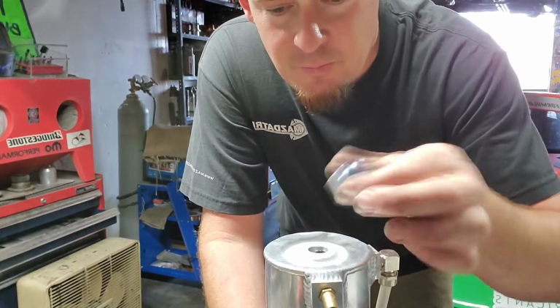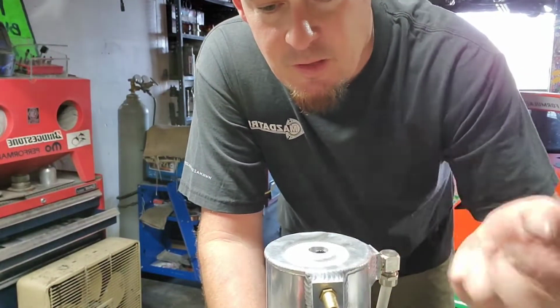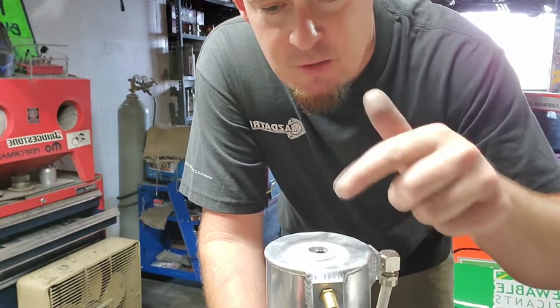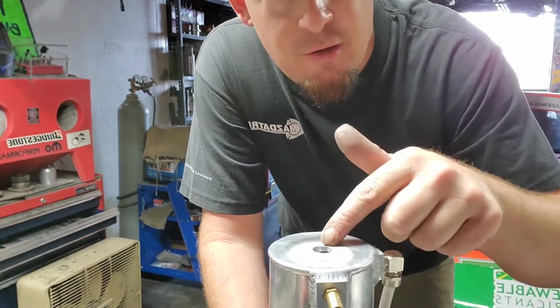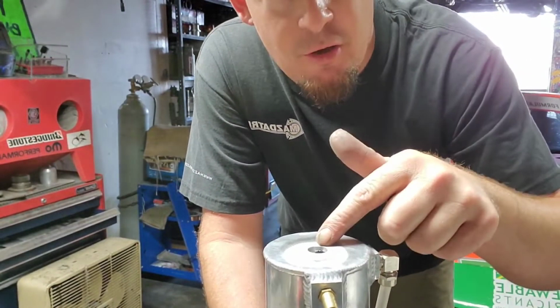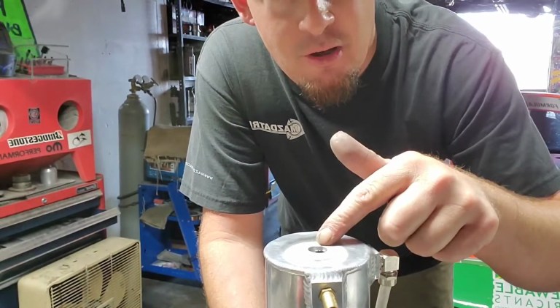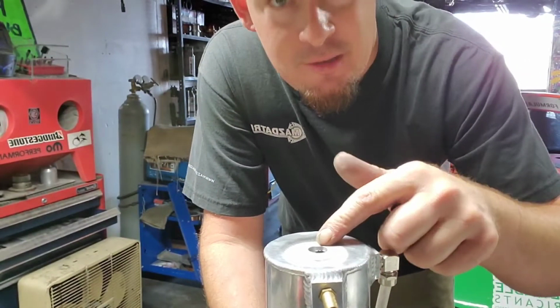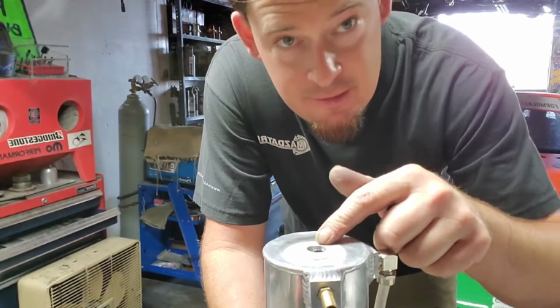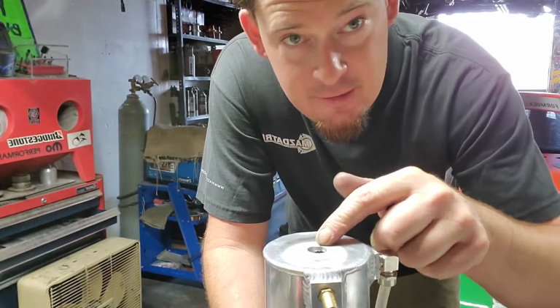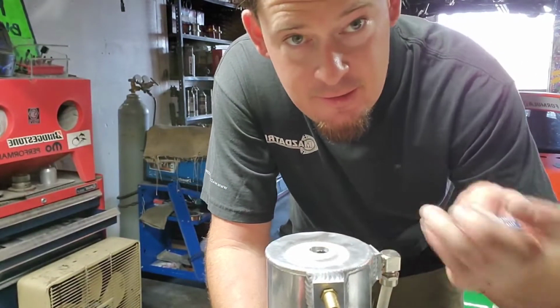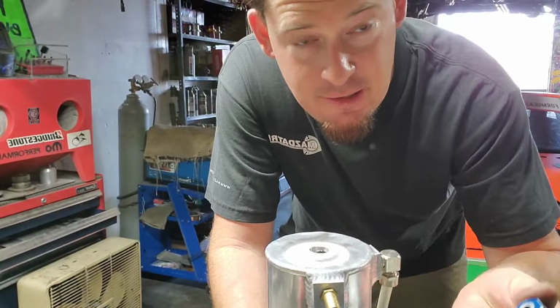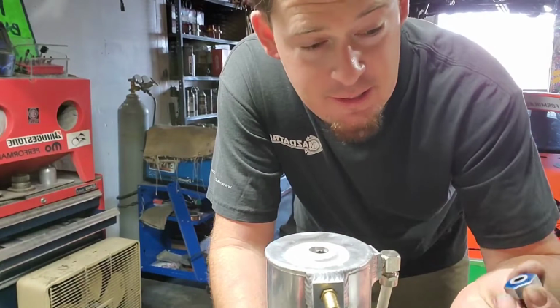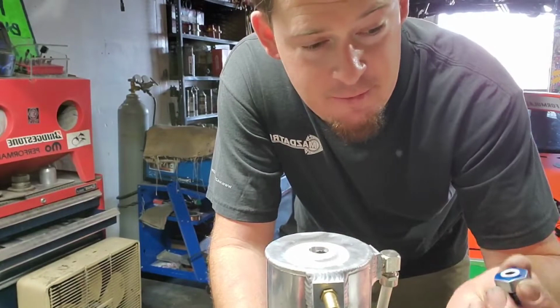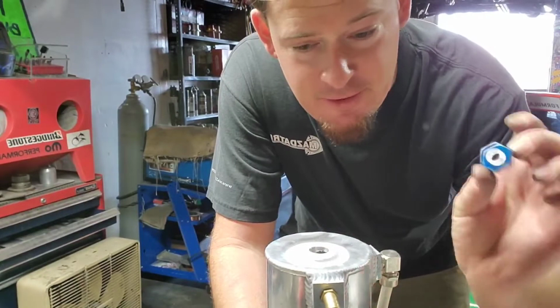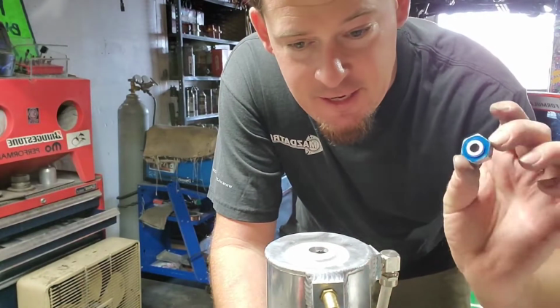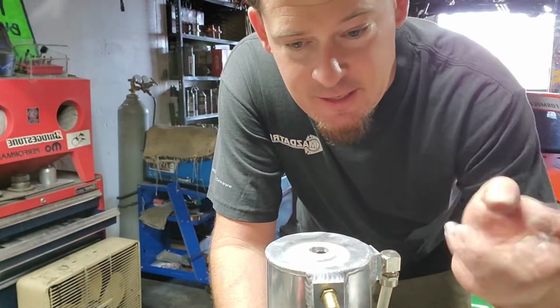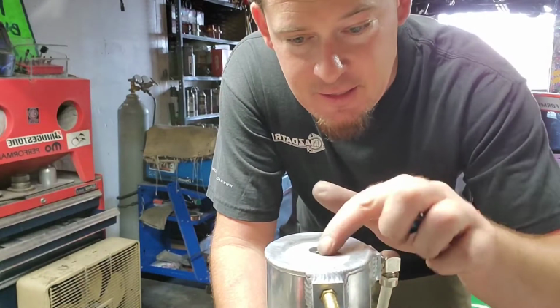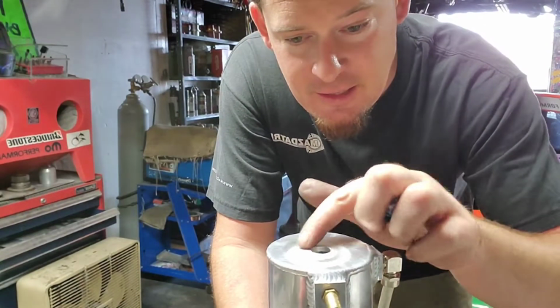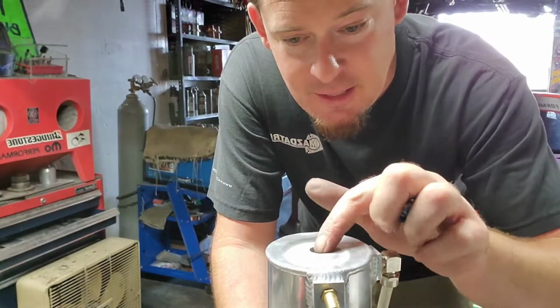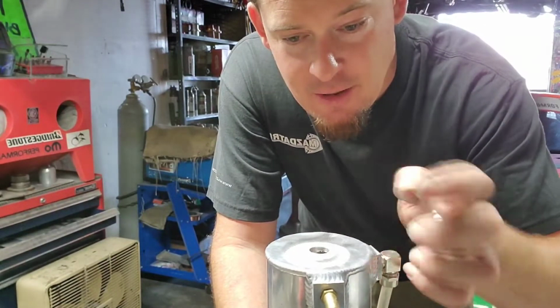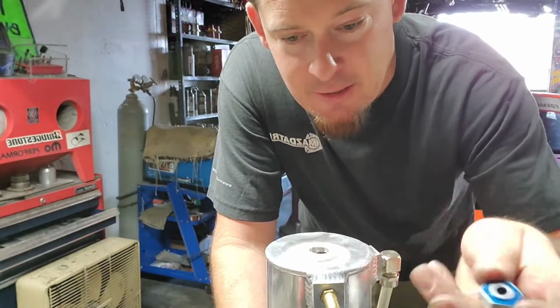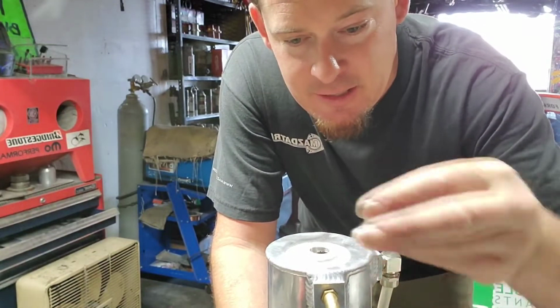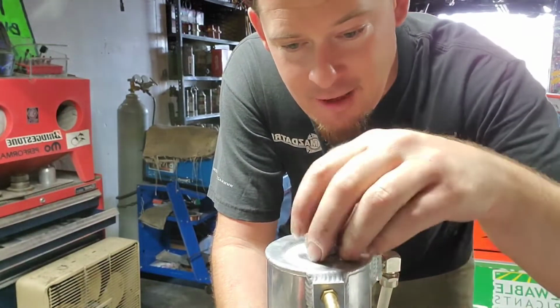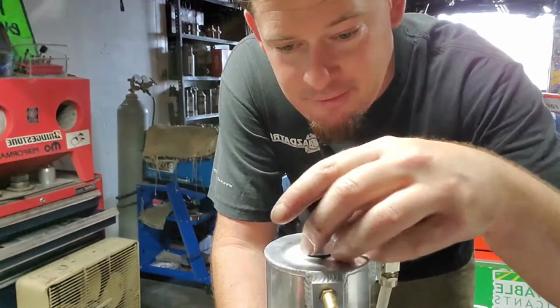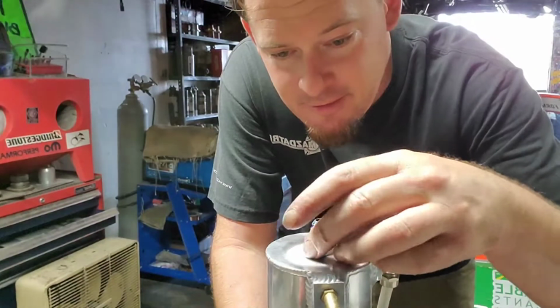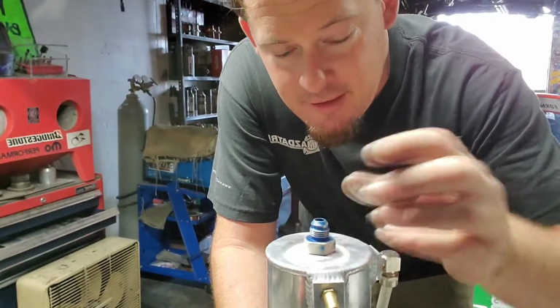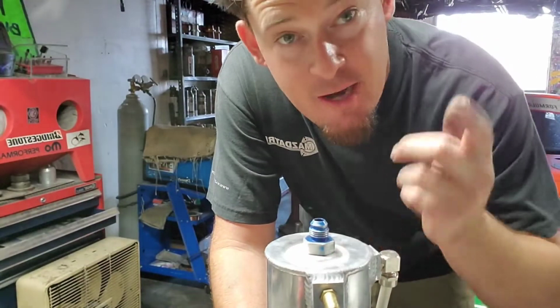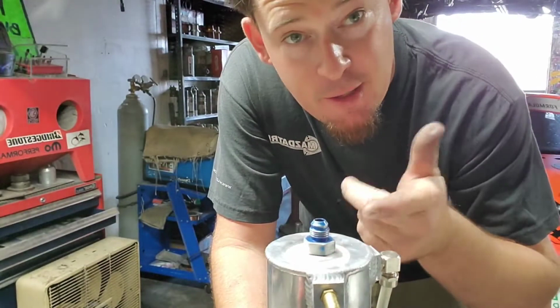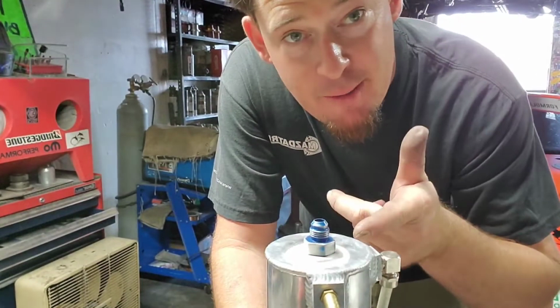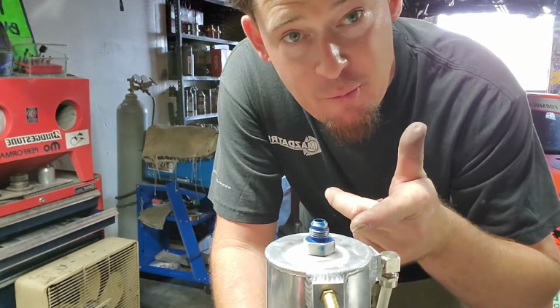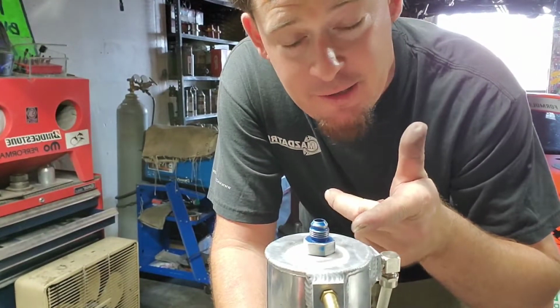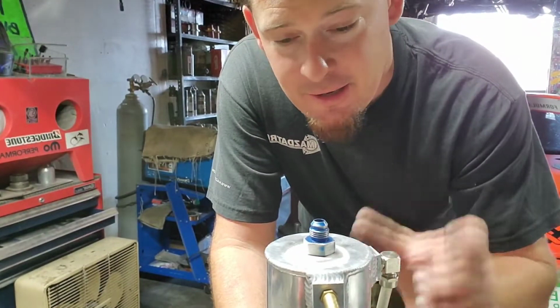So, drilled the hole, cleaned up the fitting, cleaned all the burrs off, now we're going to be able to weld it on.